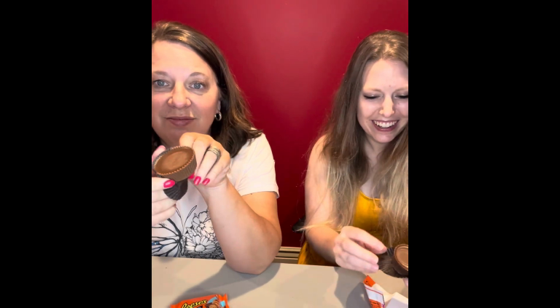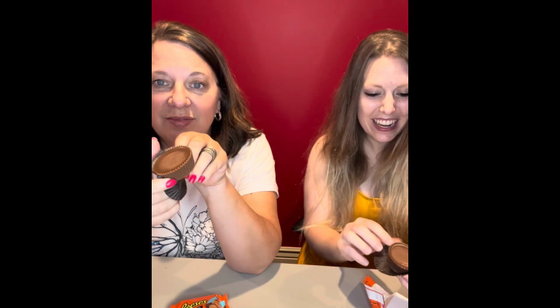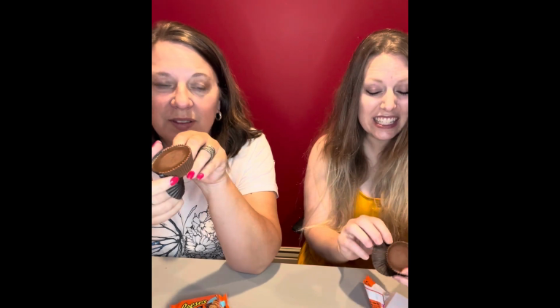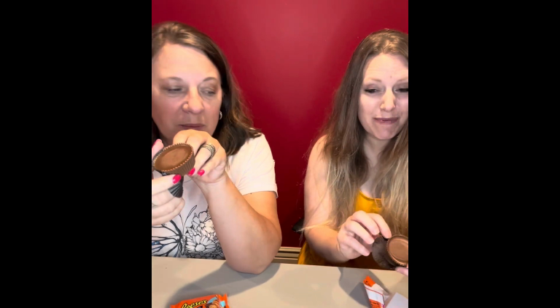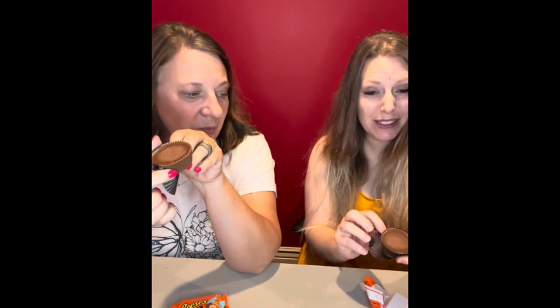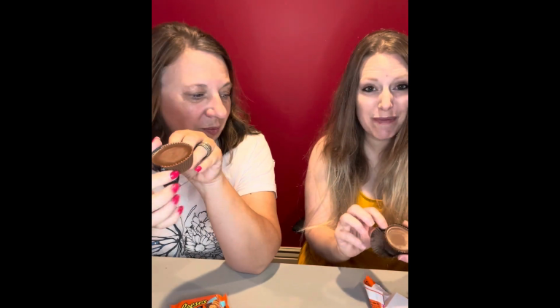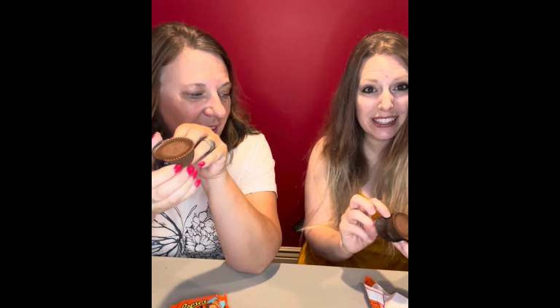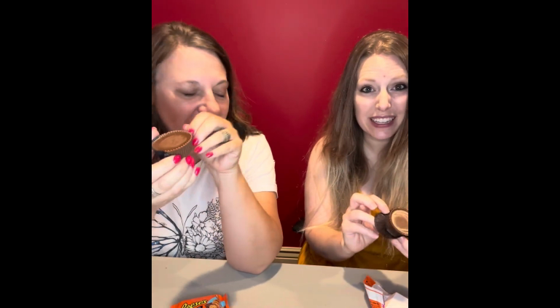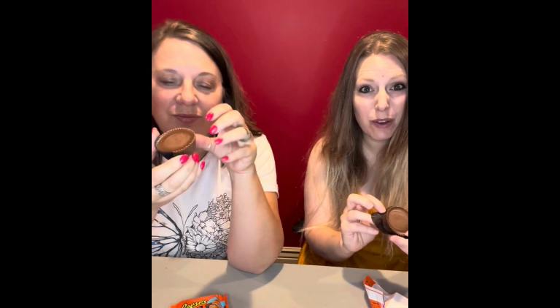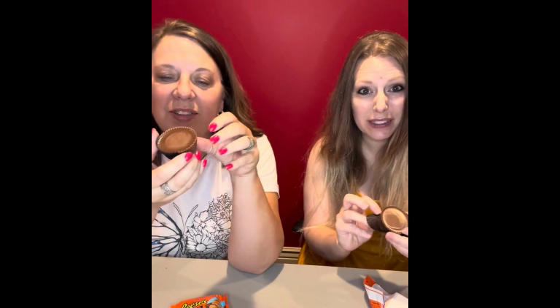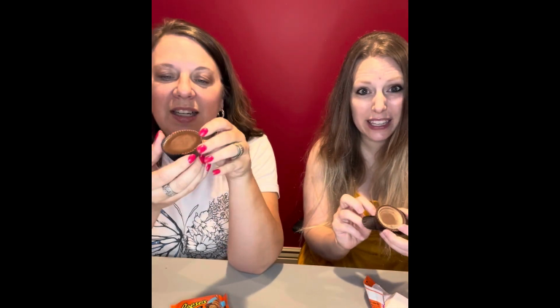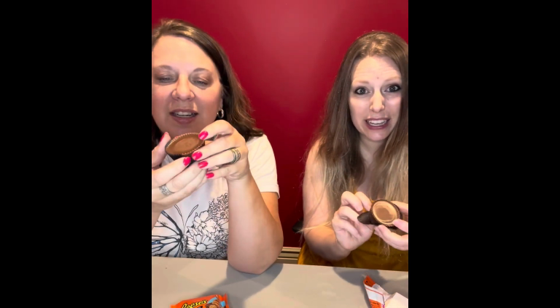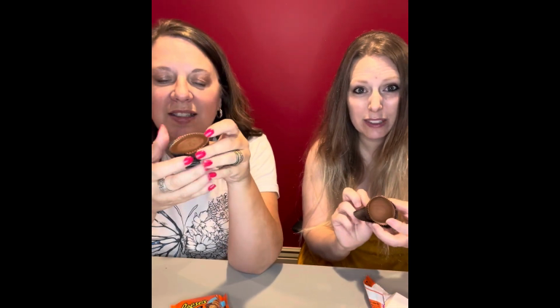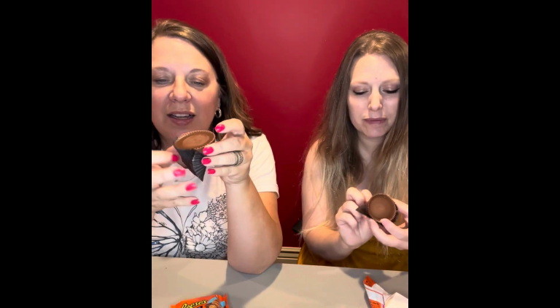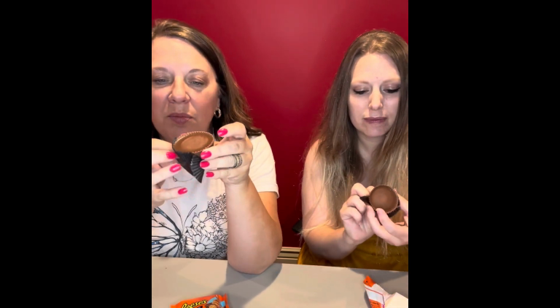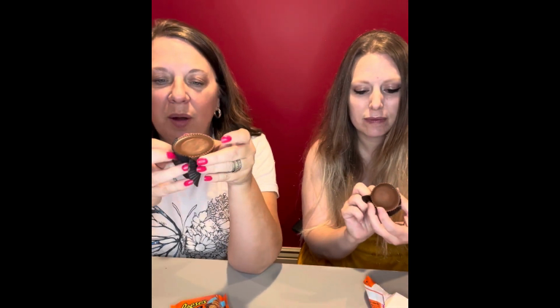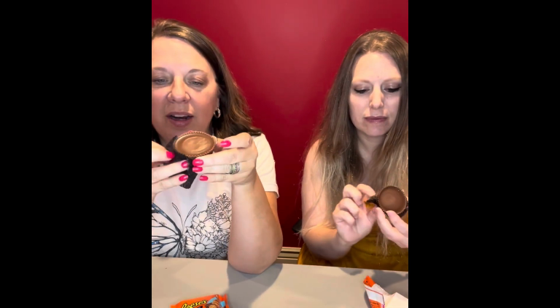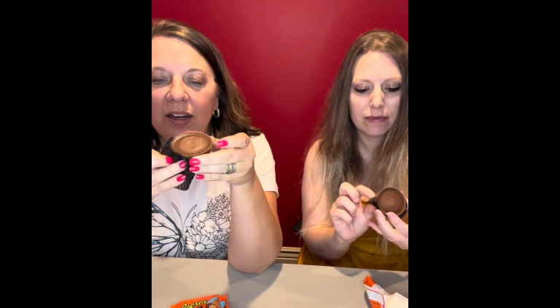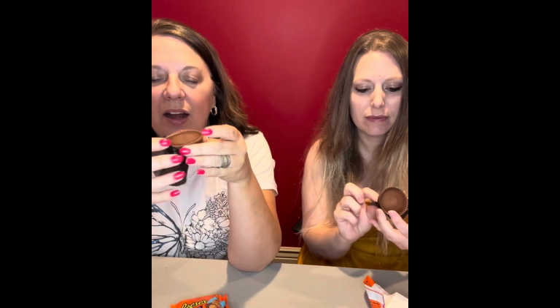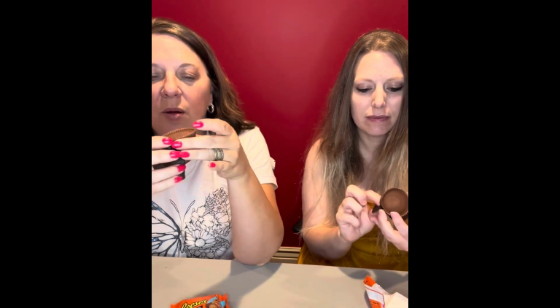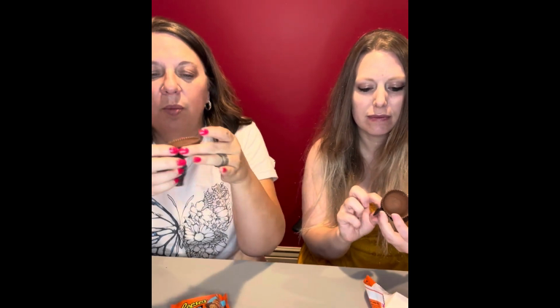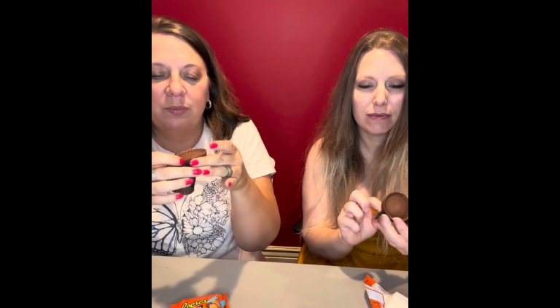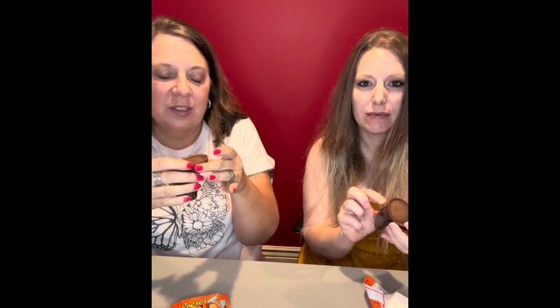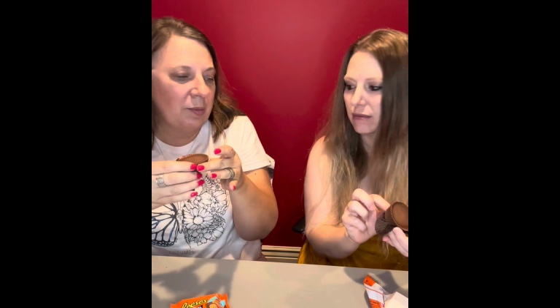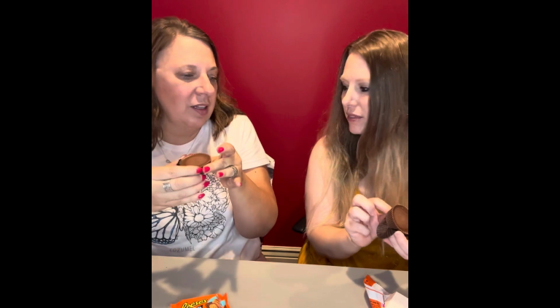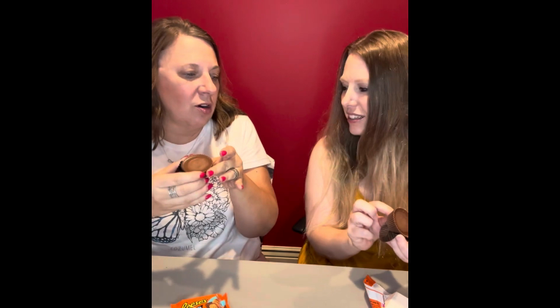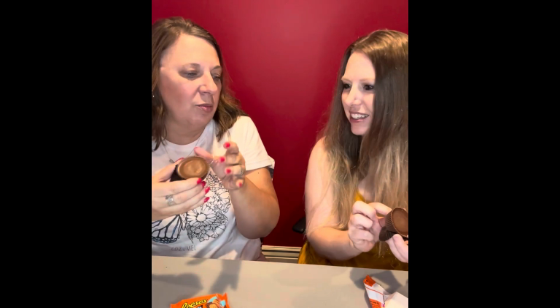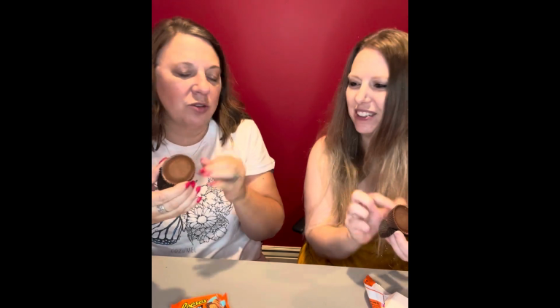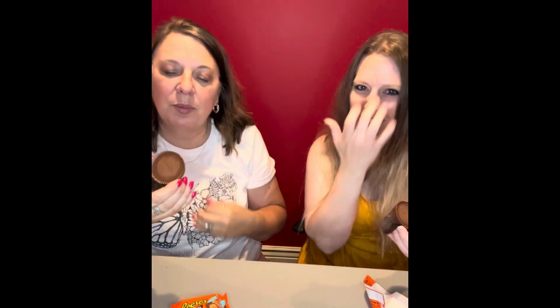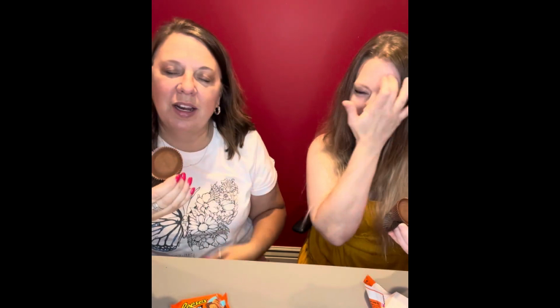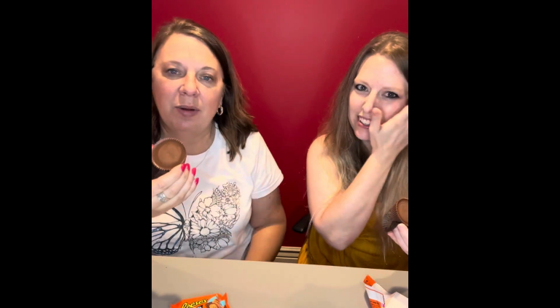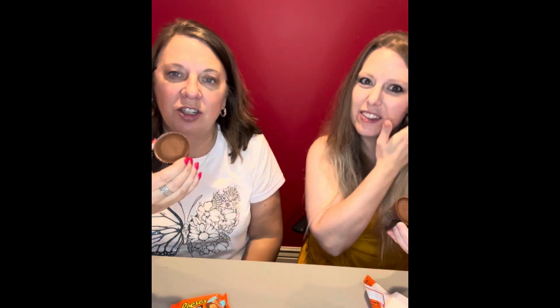It smells amazing, I will say that. We'll see about this caramel dripping down my chin.